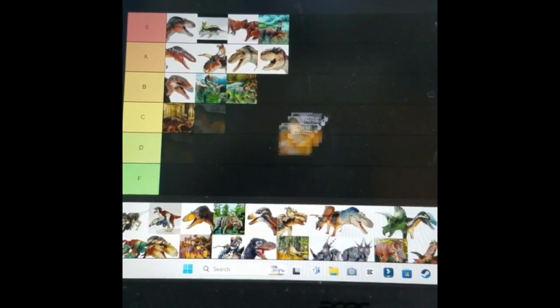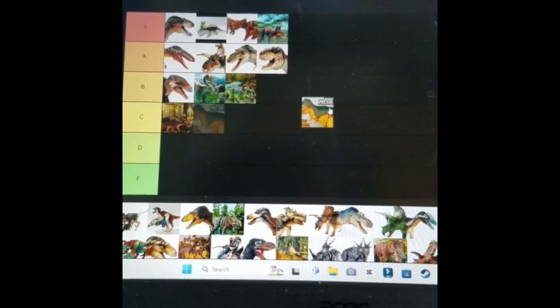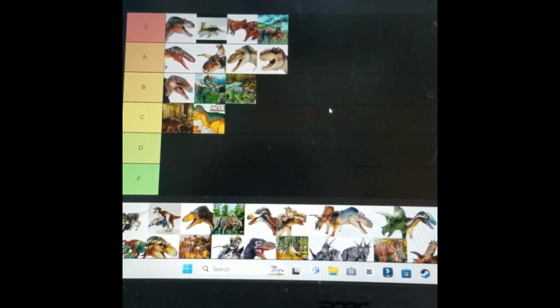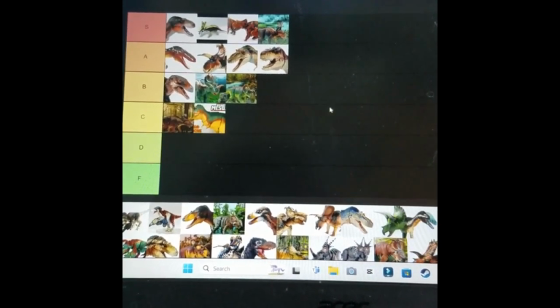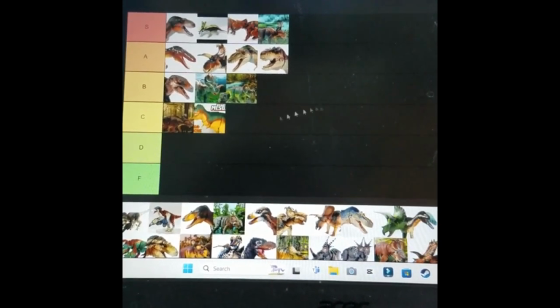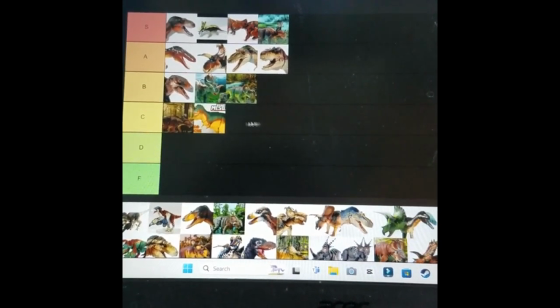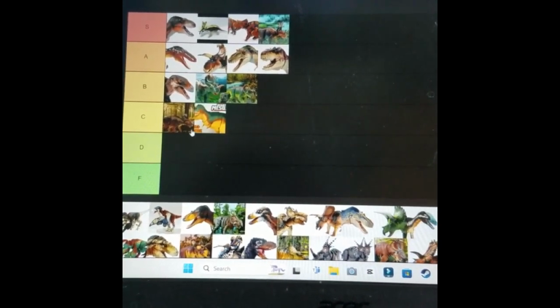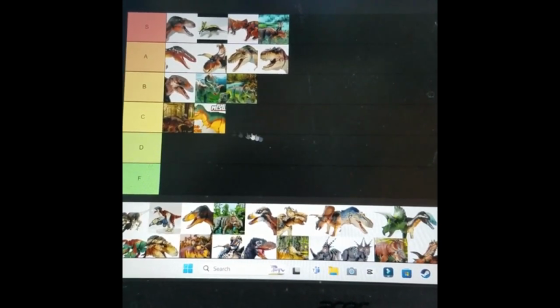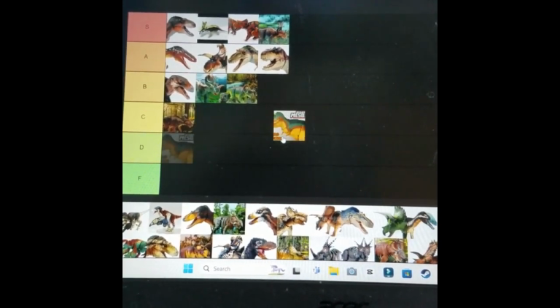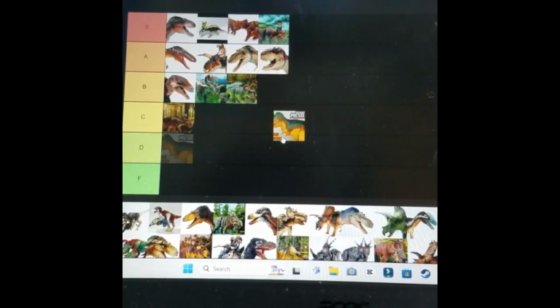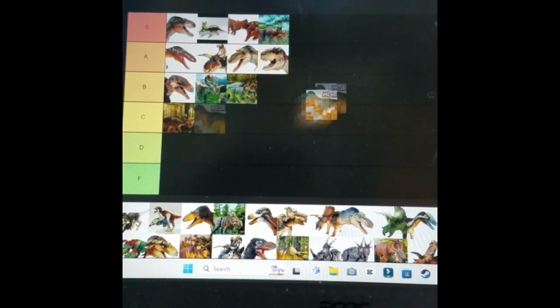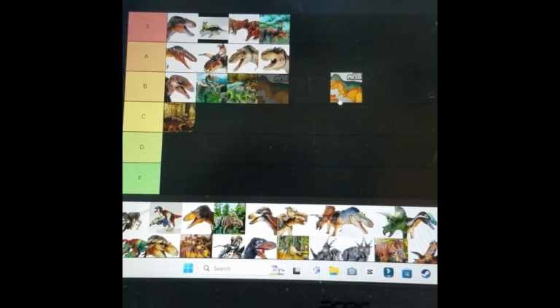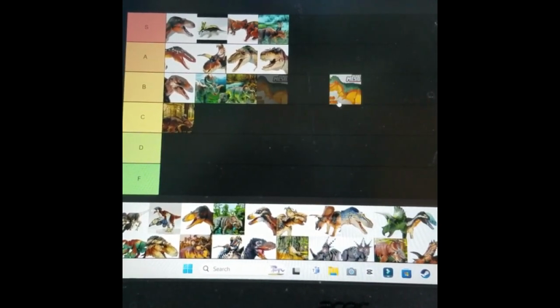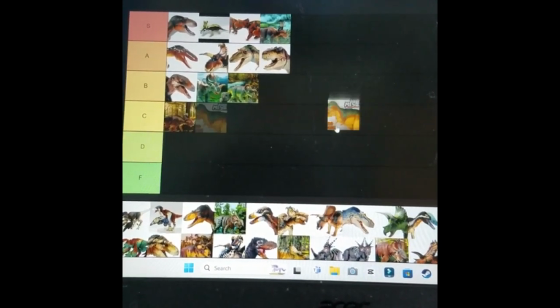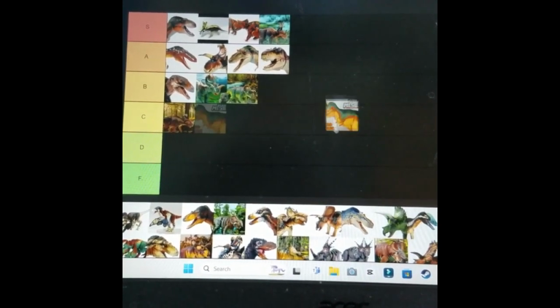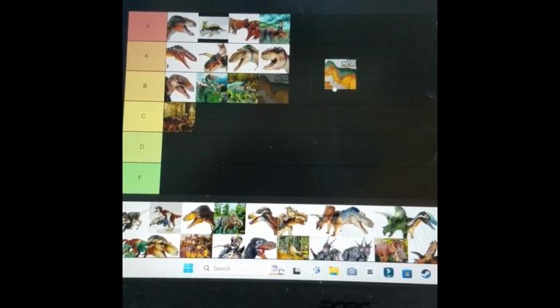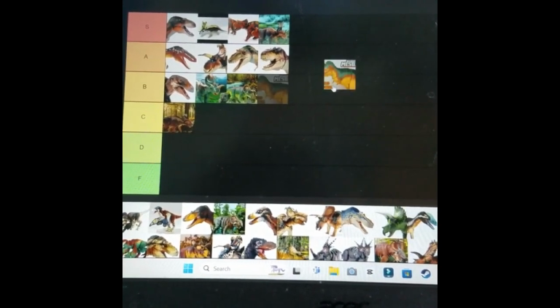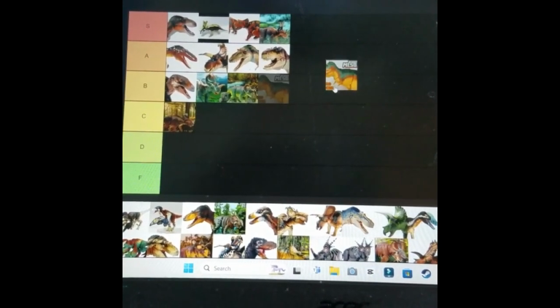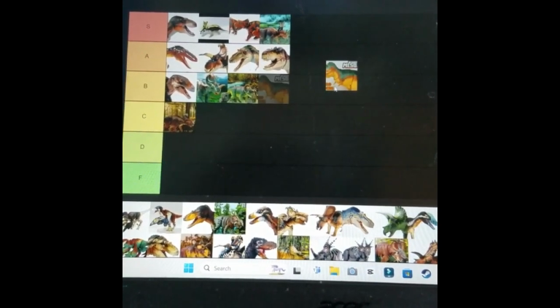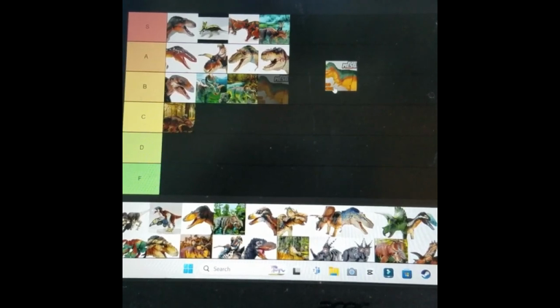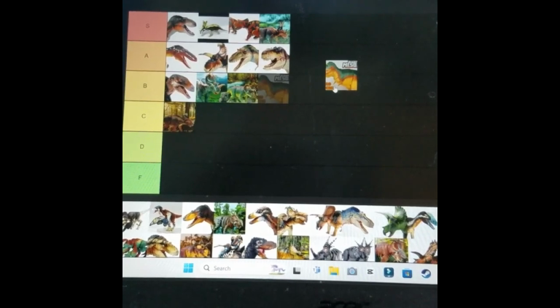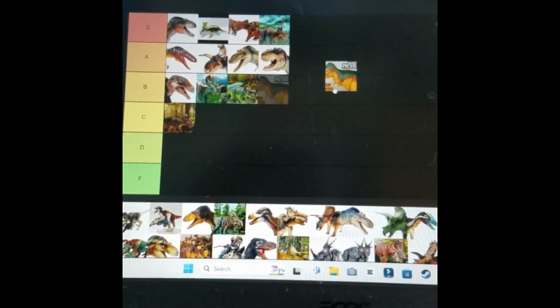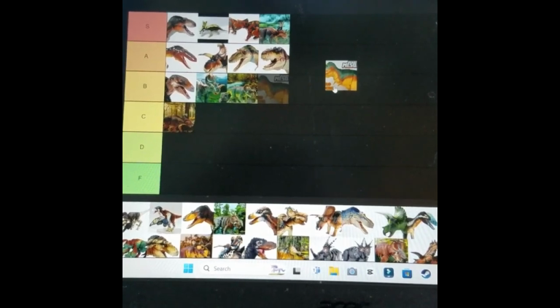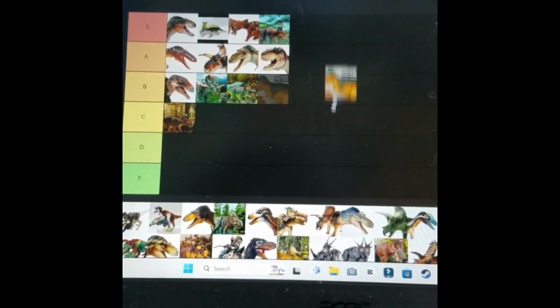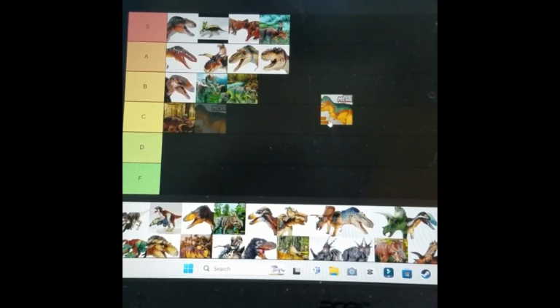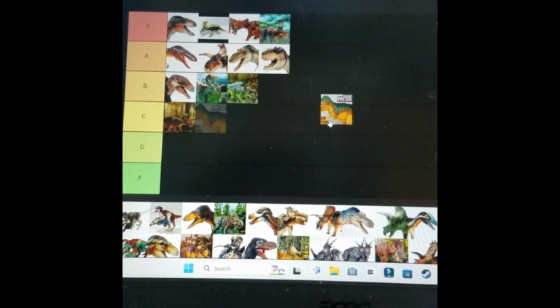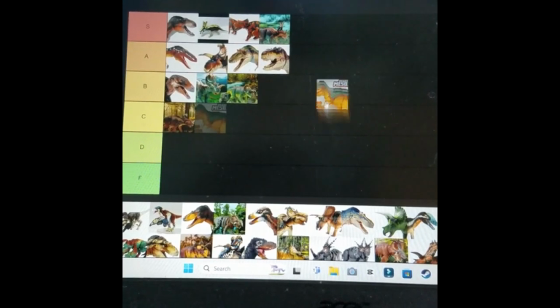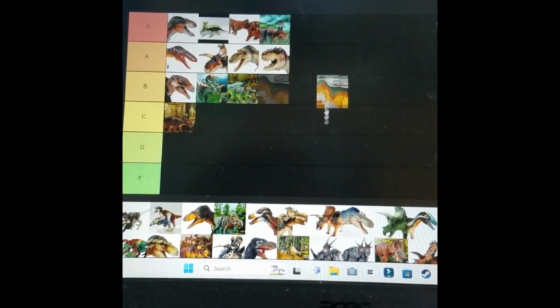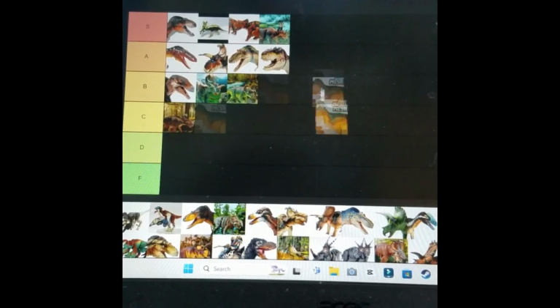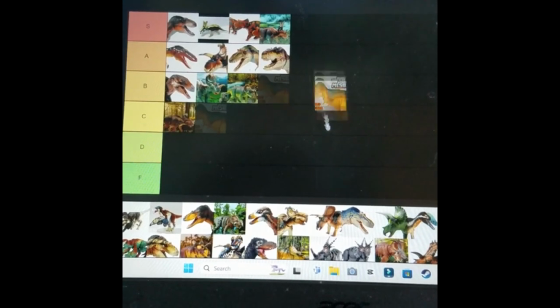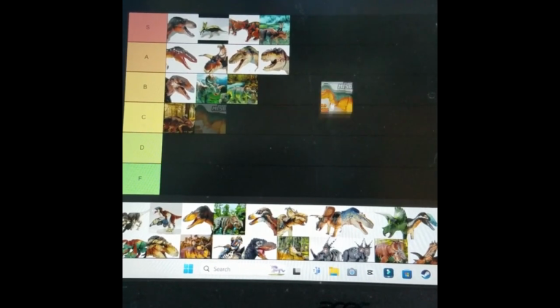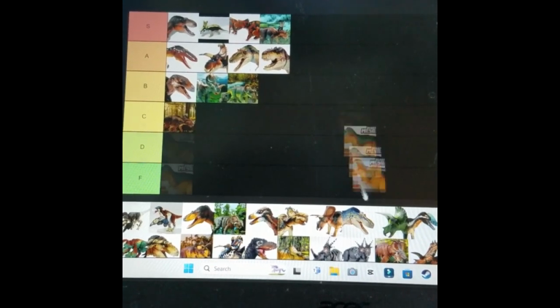Dino Rider's T-Rex — it's a normal T-Rex with probably less impressive colors.